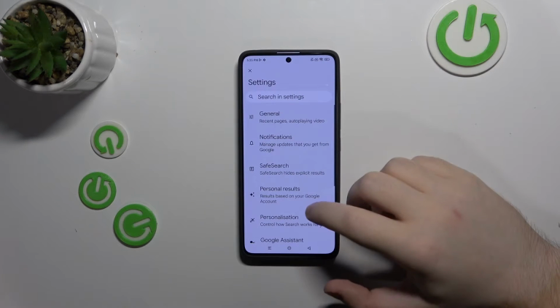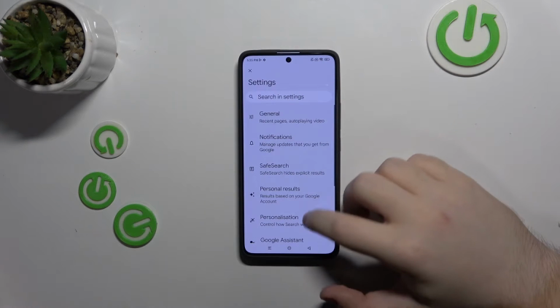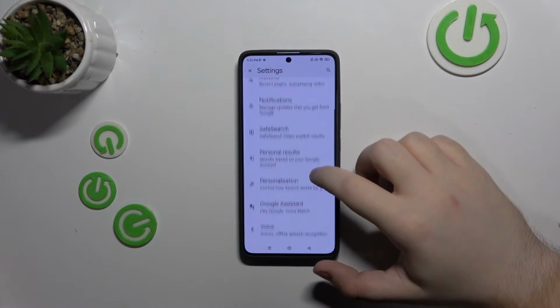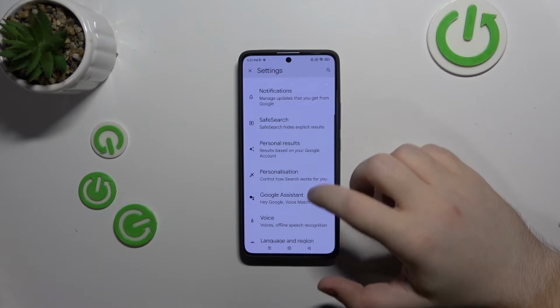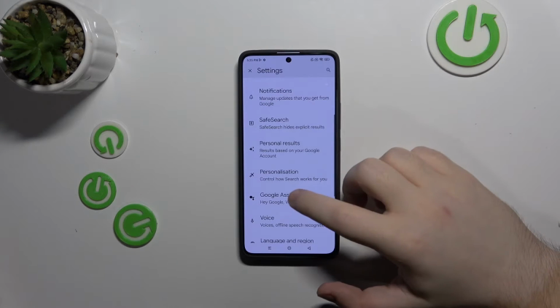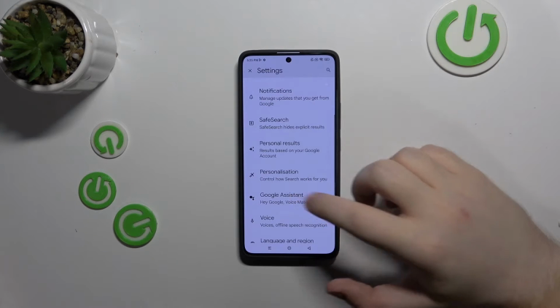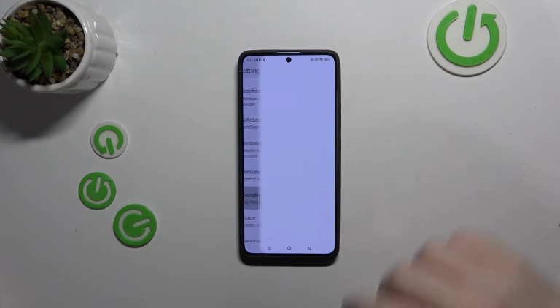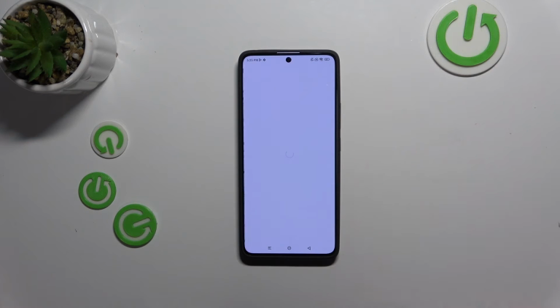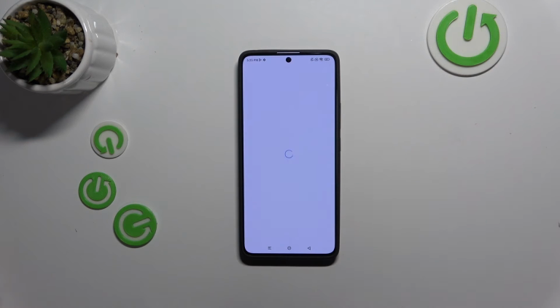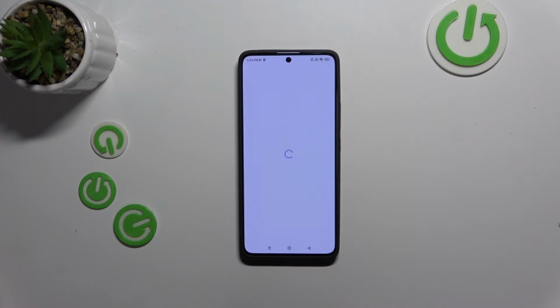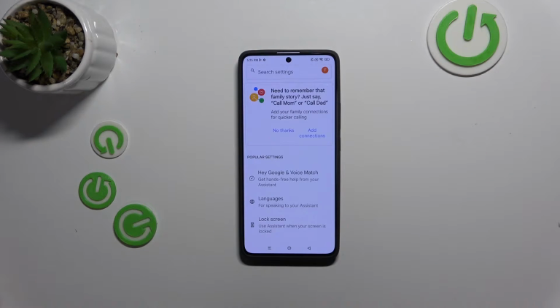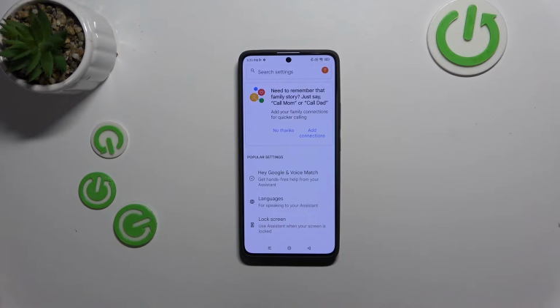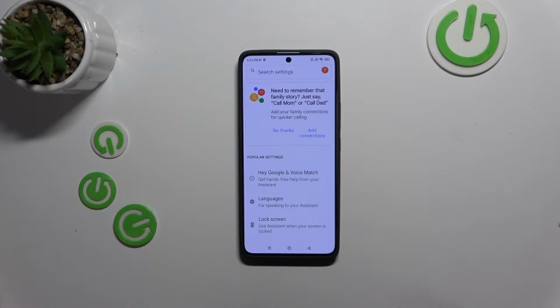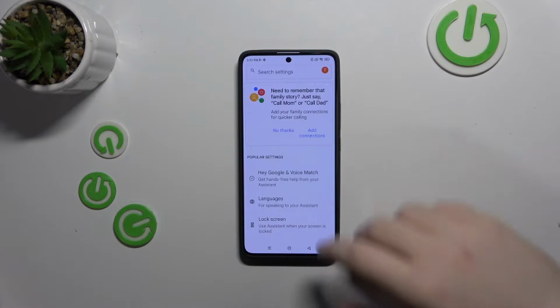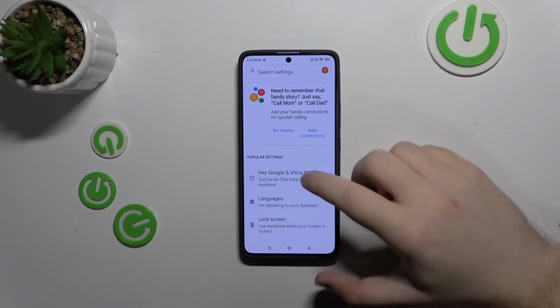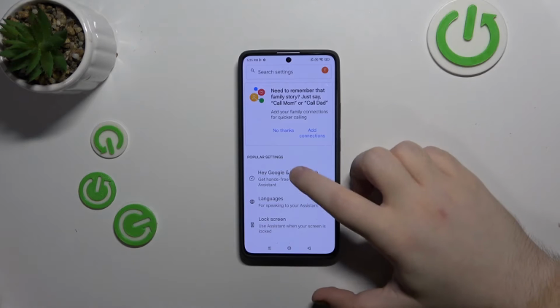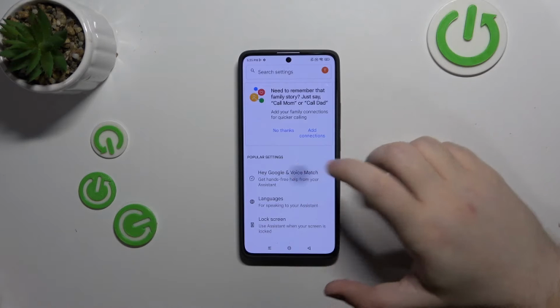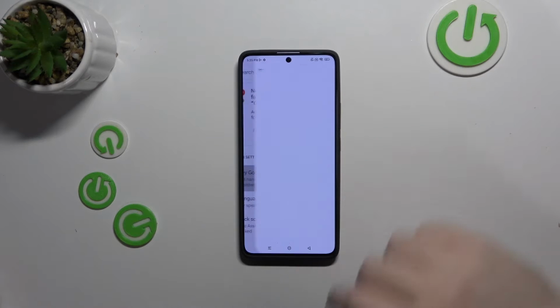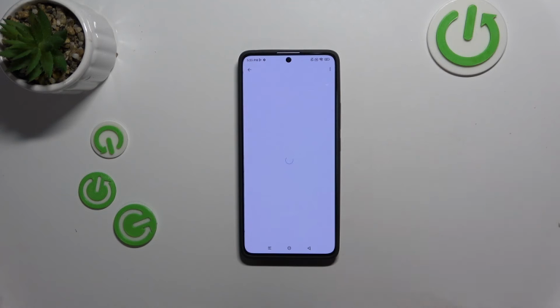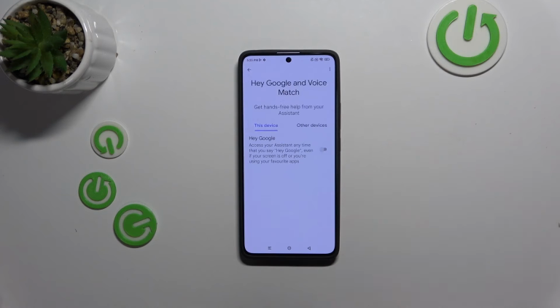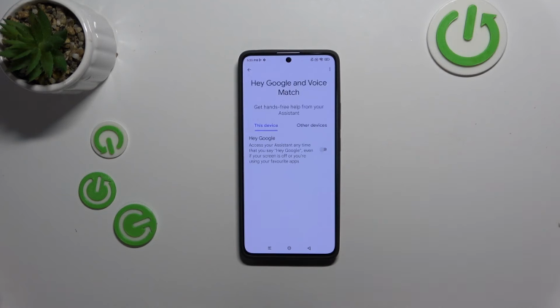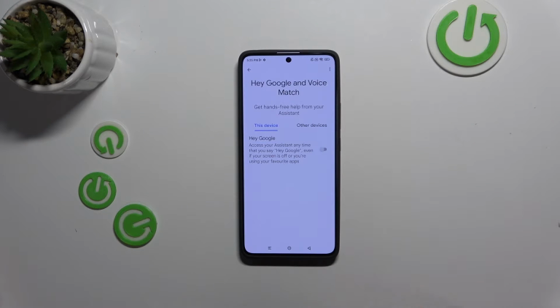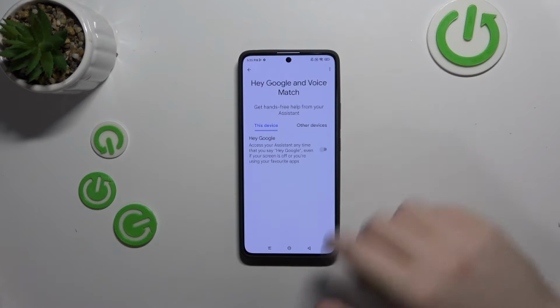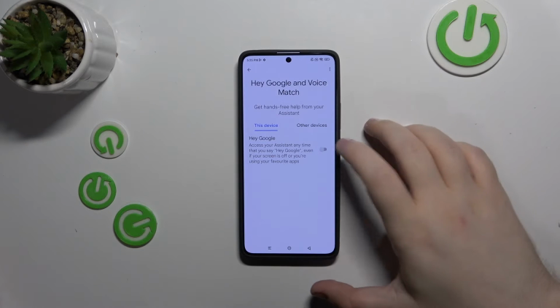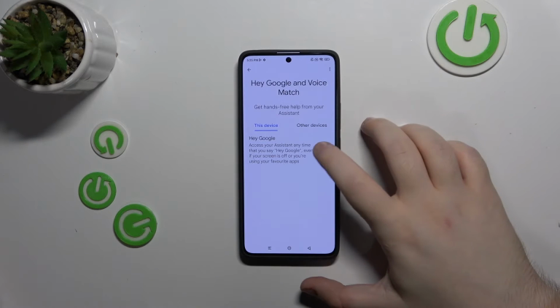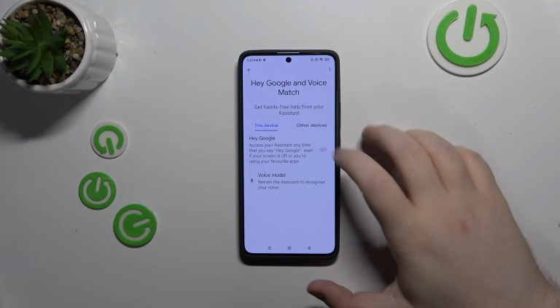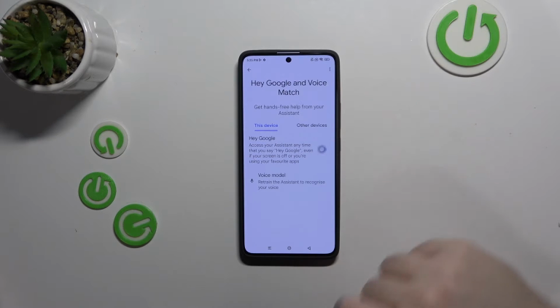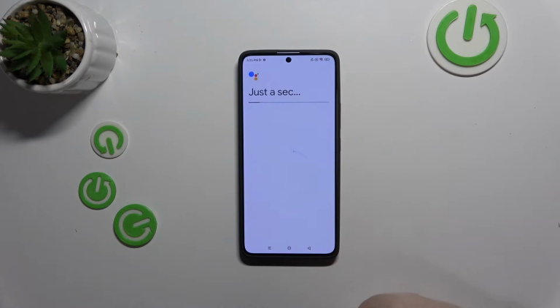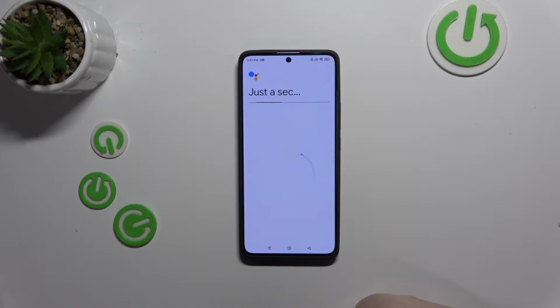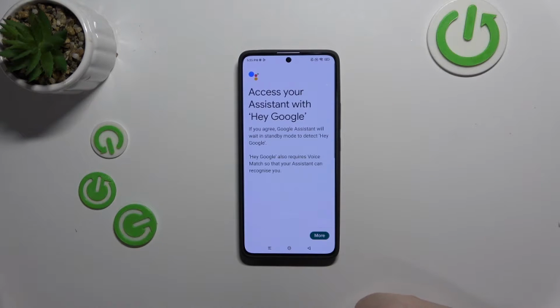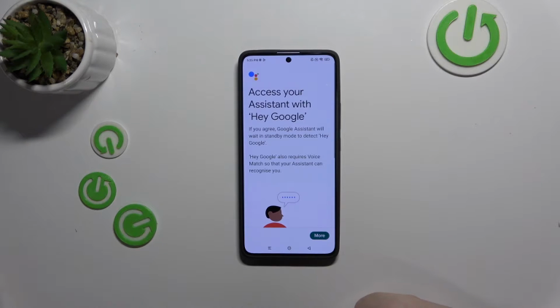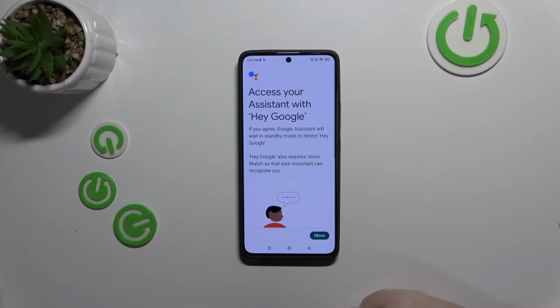Now scroll down and click on Google Assistant, then click on Hey Google and Voice Match and click here to enable Hey Google.